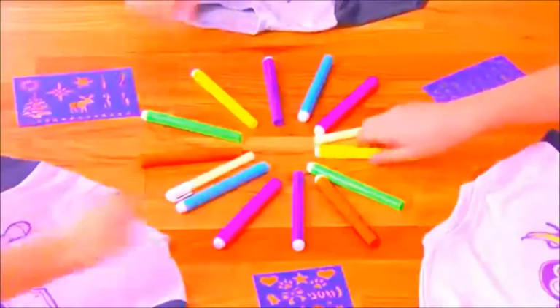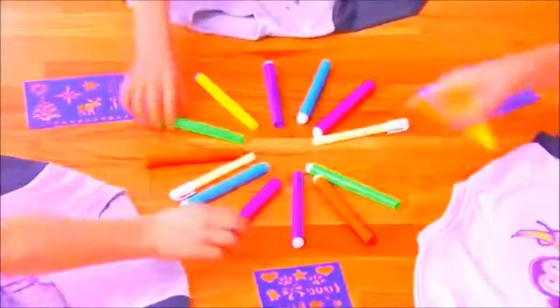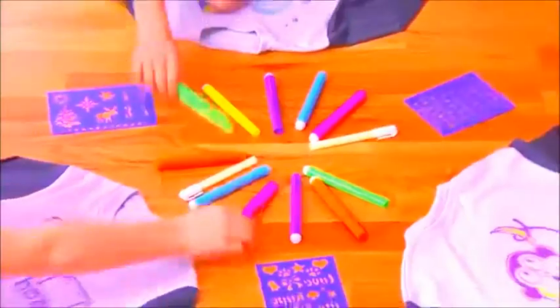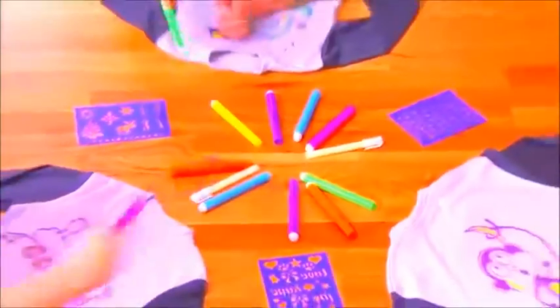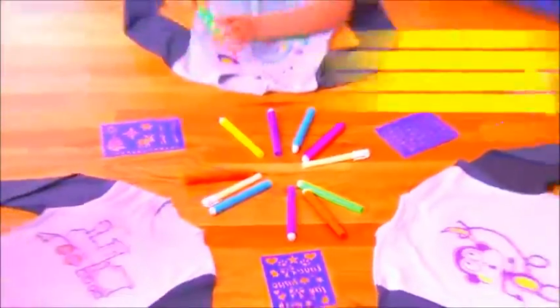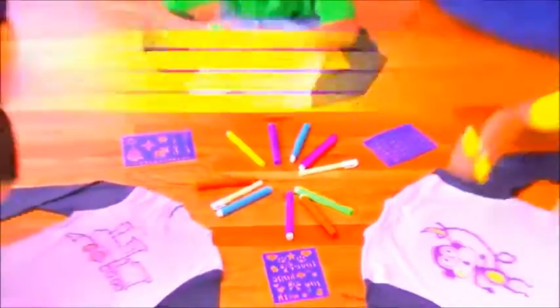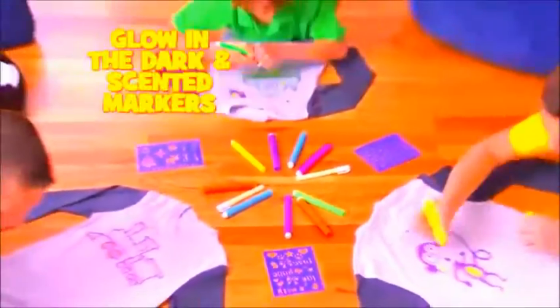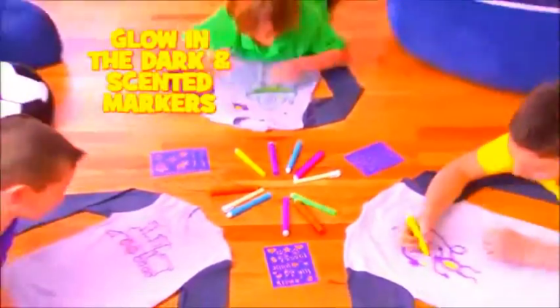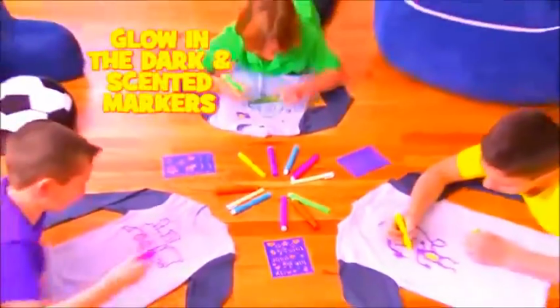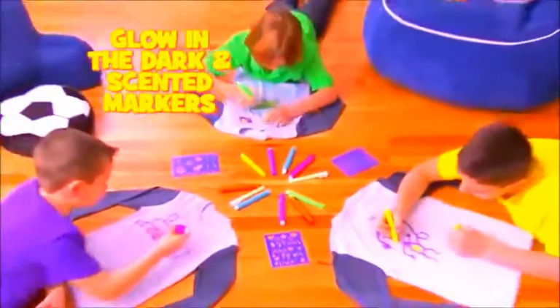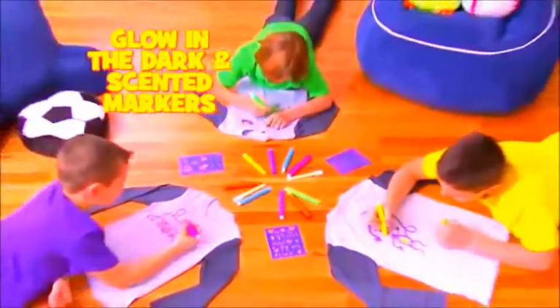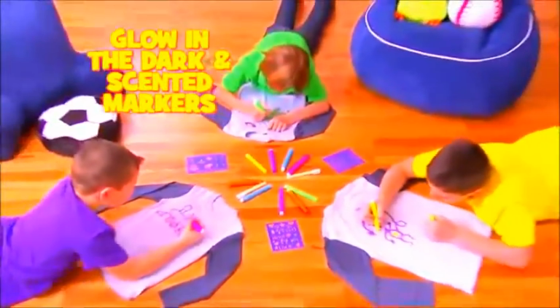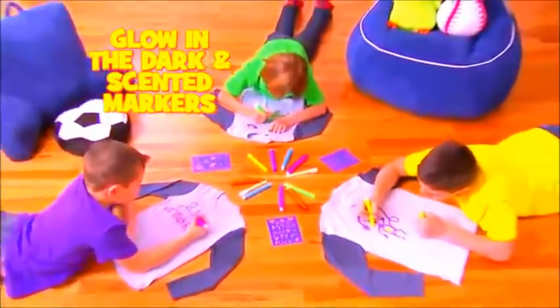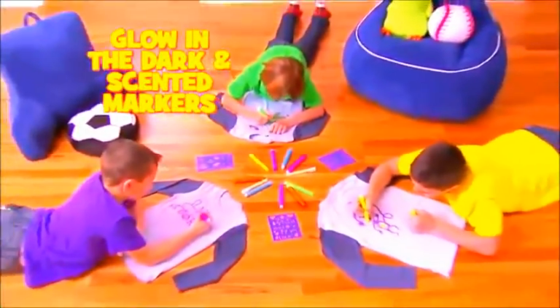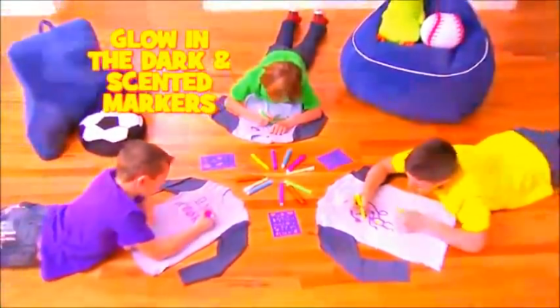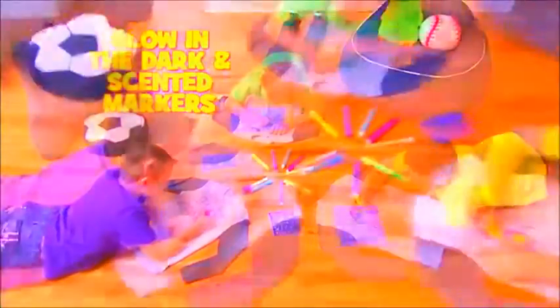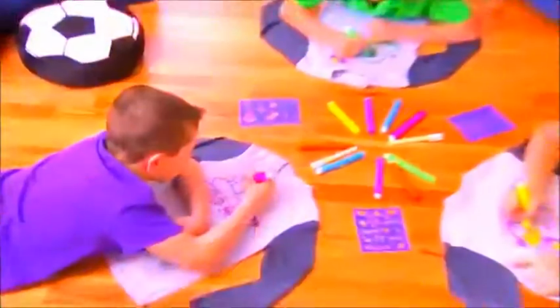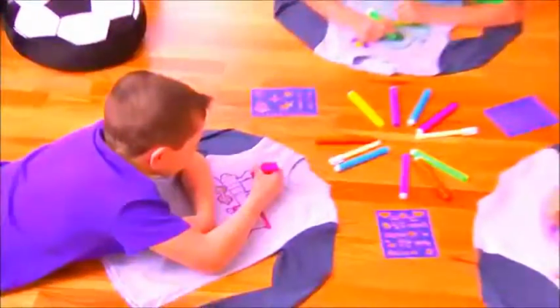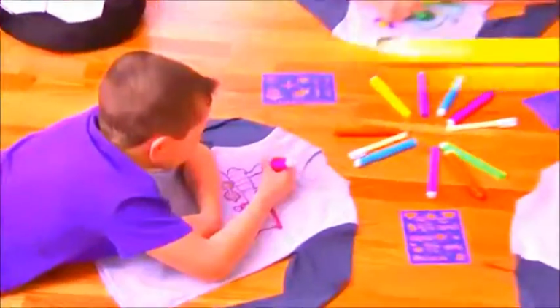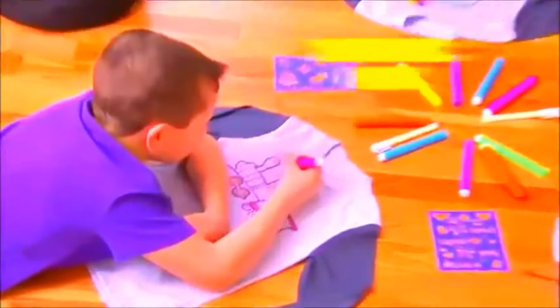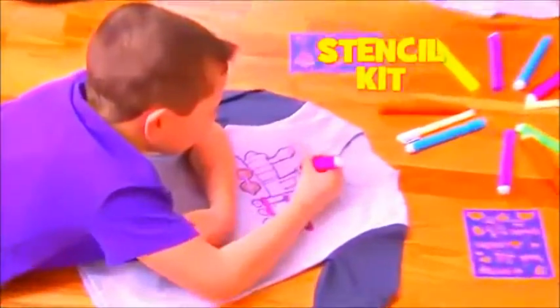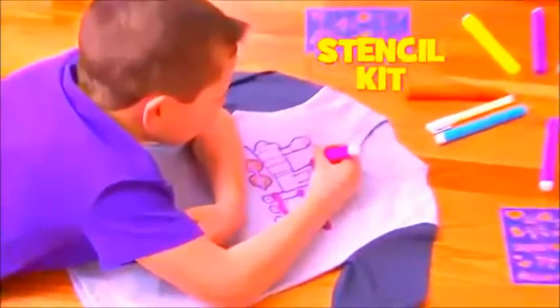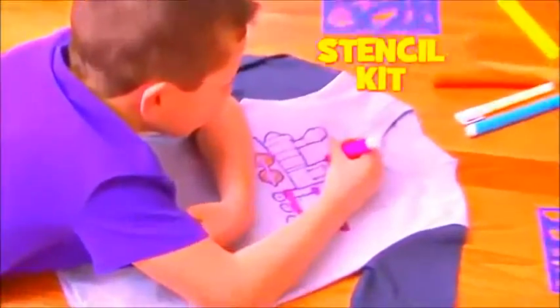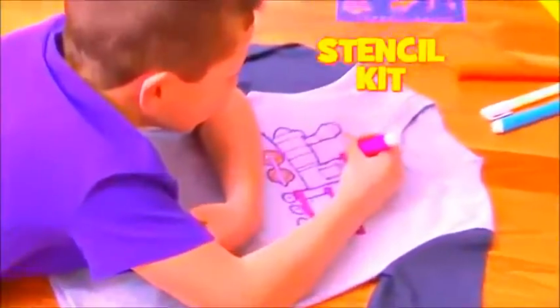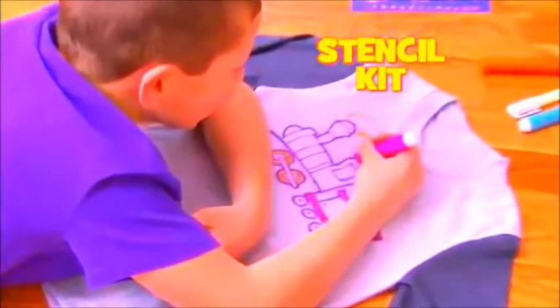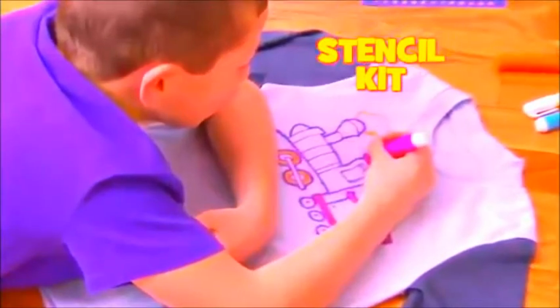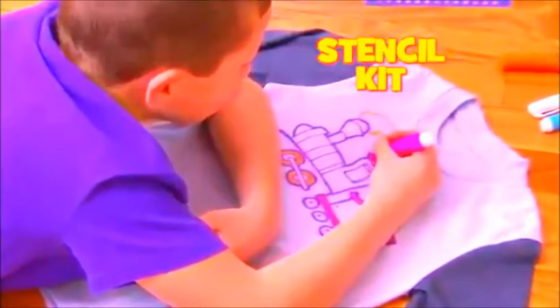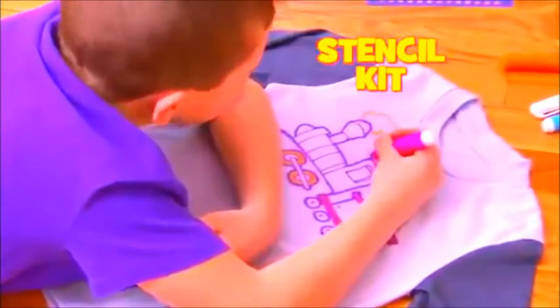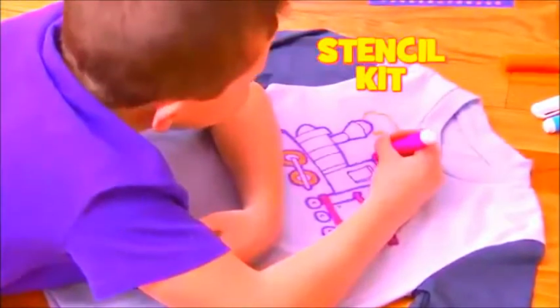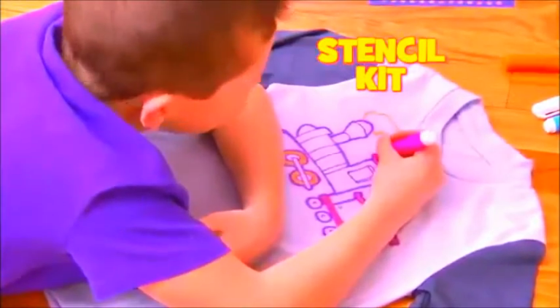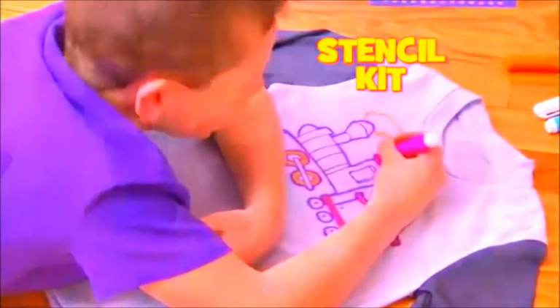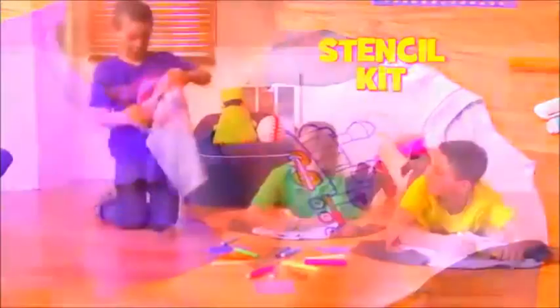Draw Jammies come with glow in the dark and scented markers, plus a stencil kit! Just pick your favorite color and design!